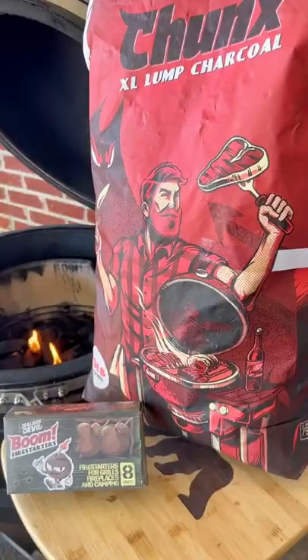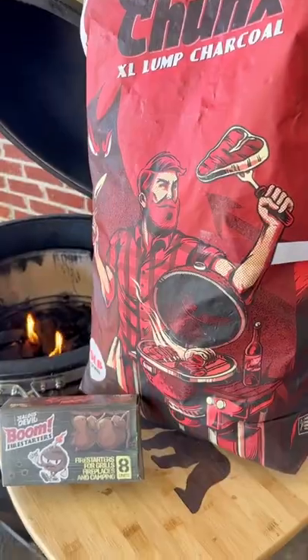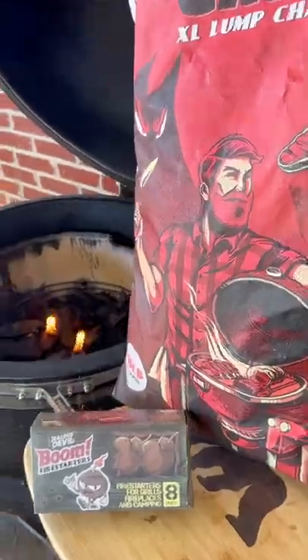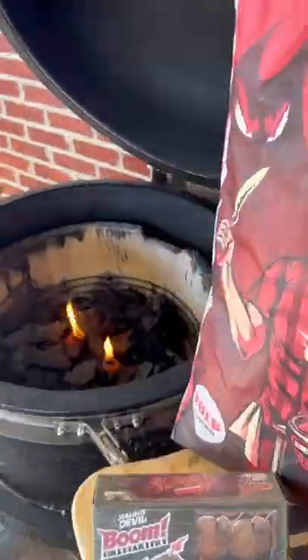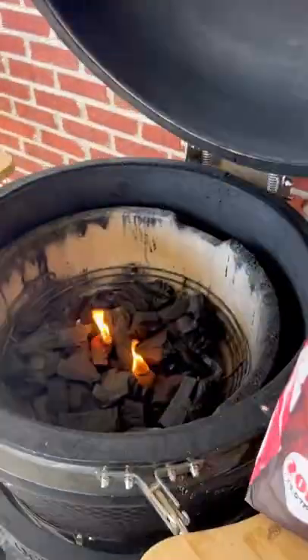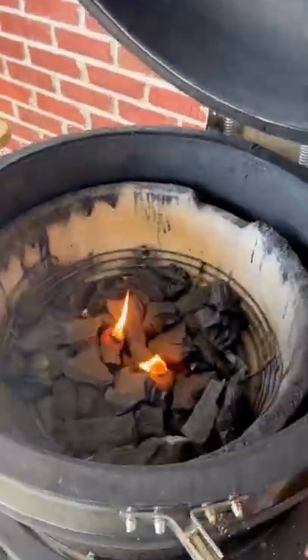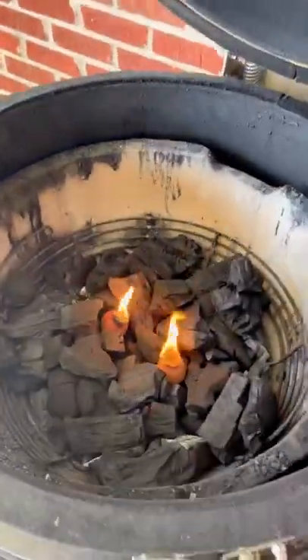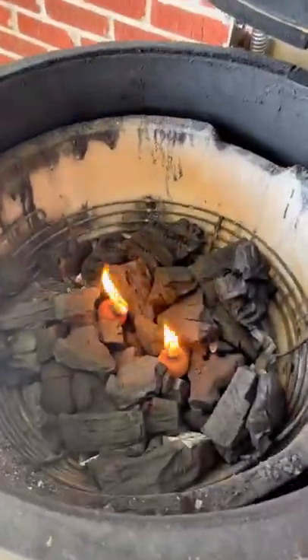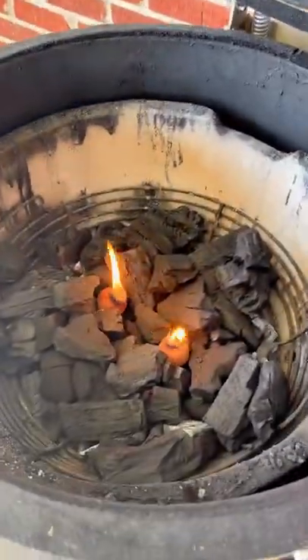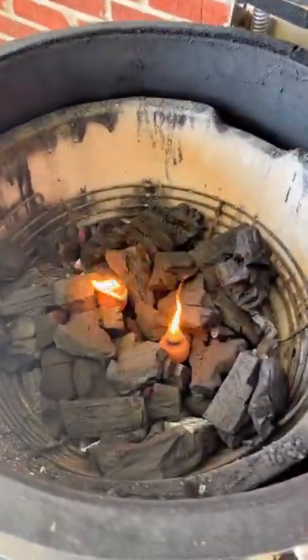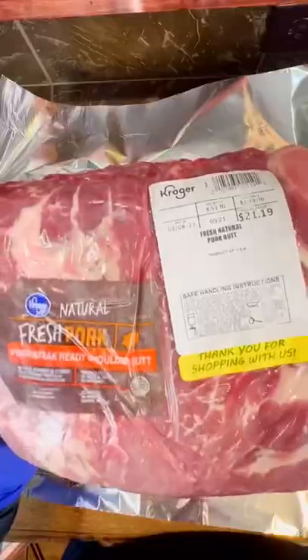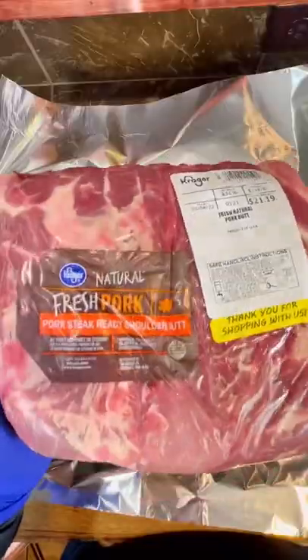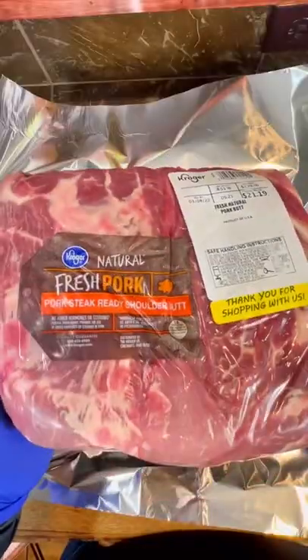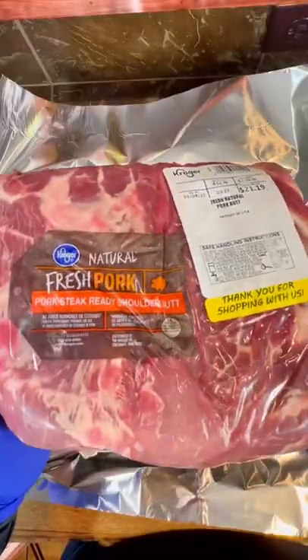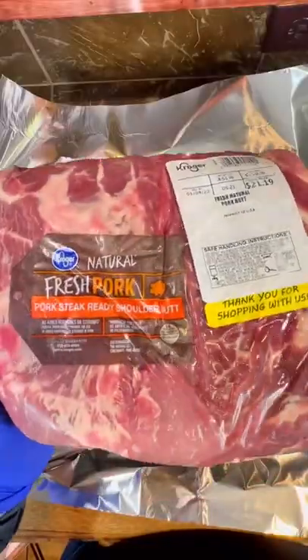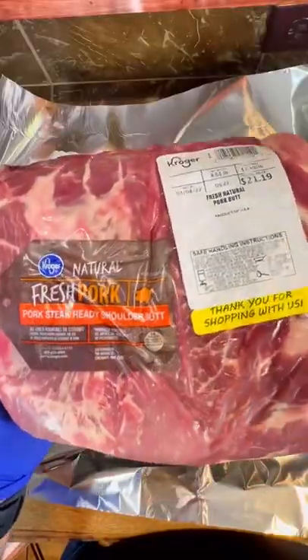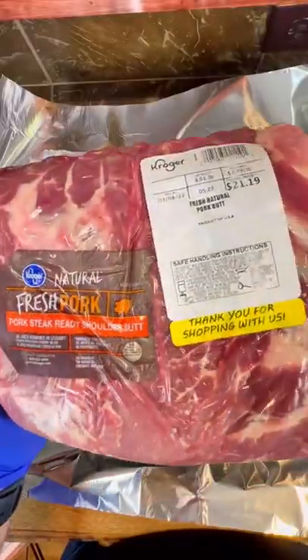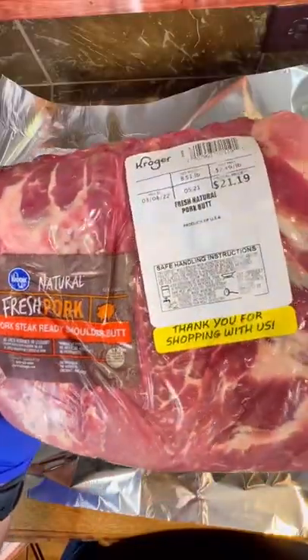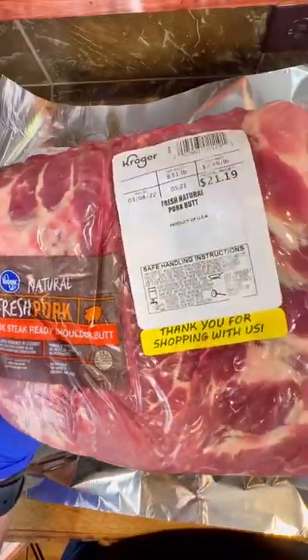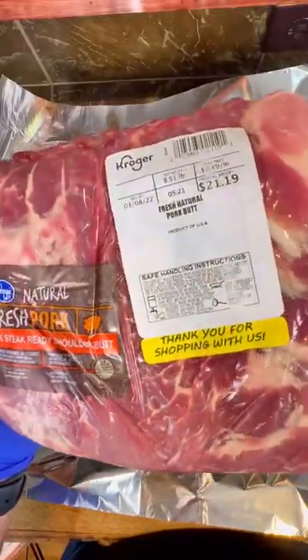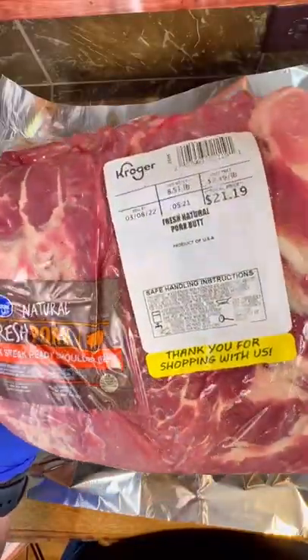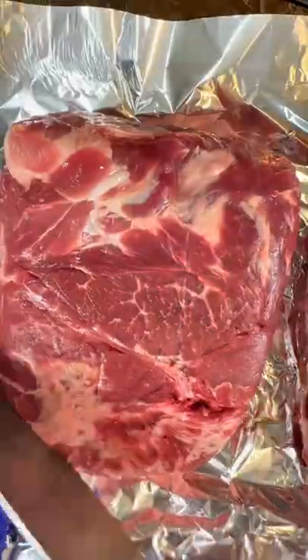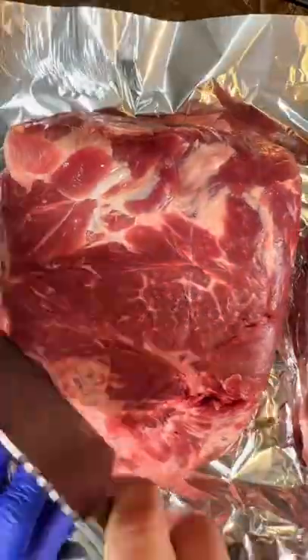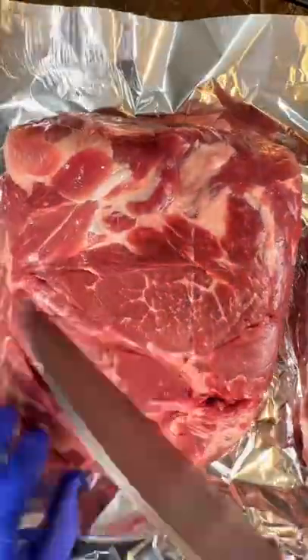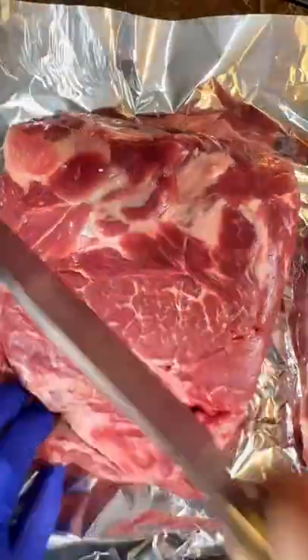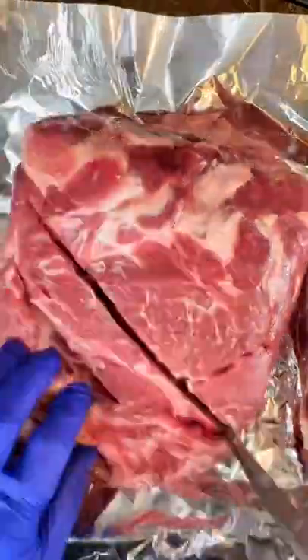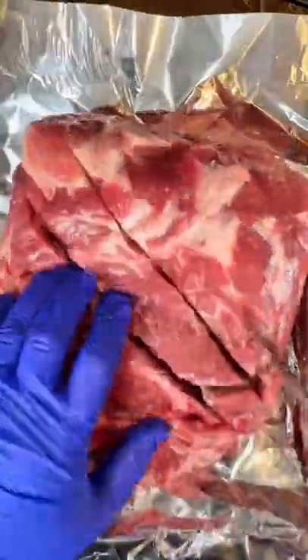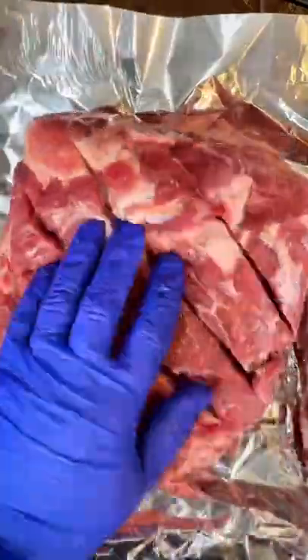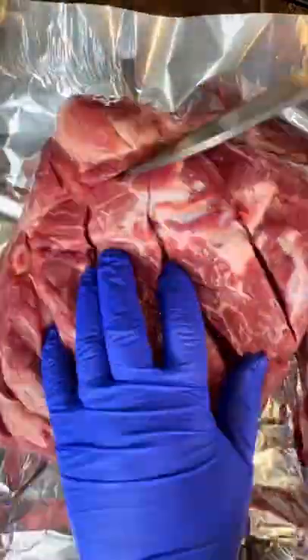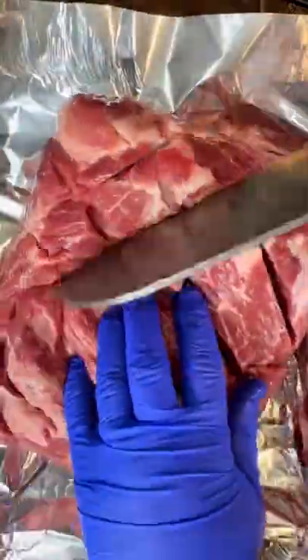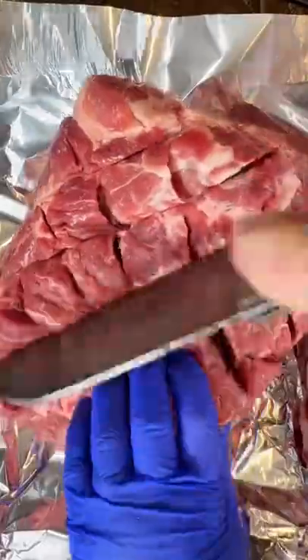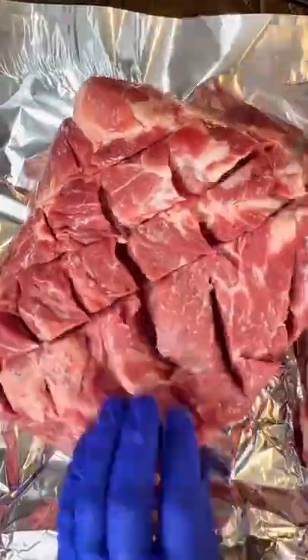As always, cooking with Jealous Devil lump charcoal. These pork shoulders were on sale at Kroger — buy one, get one free.